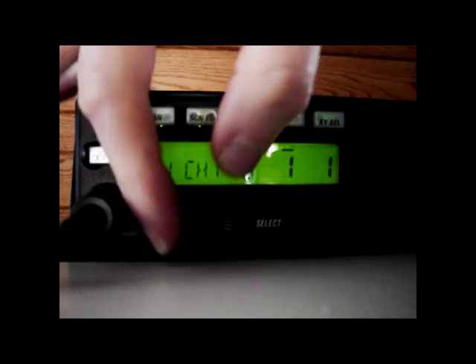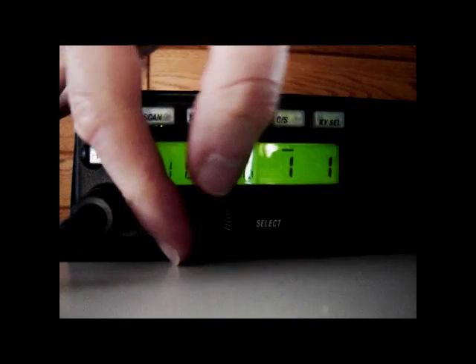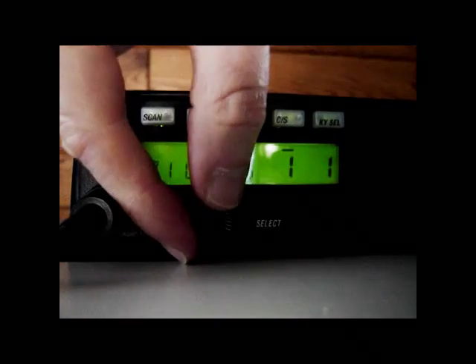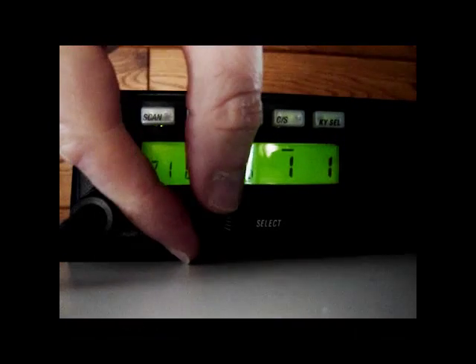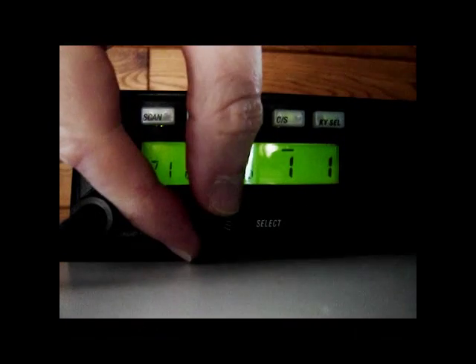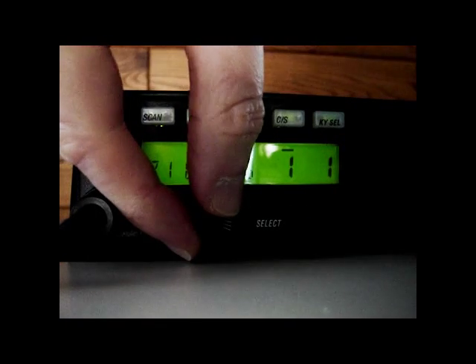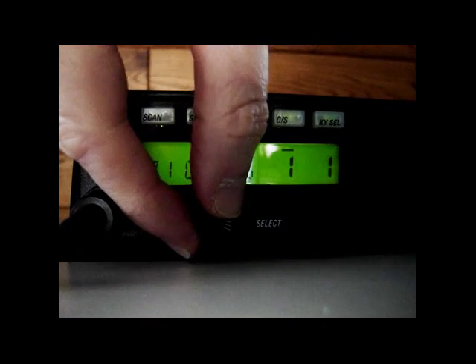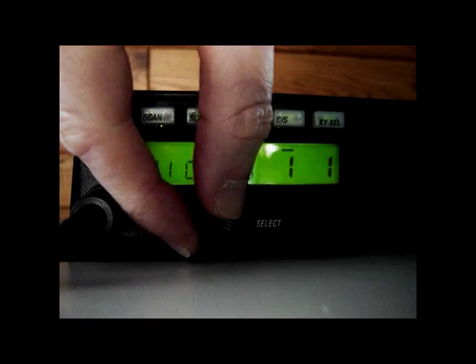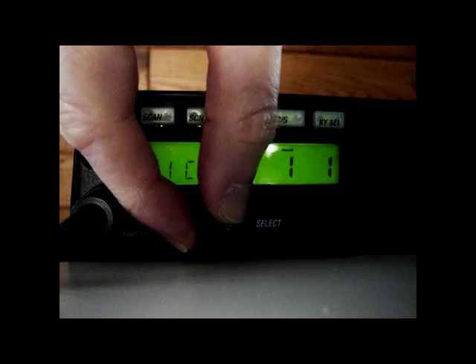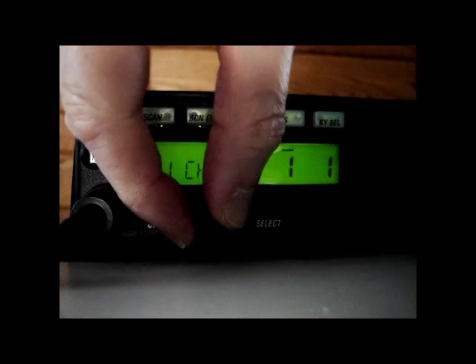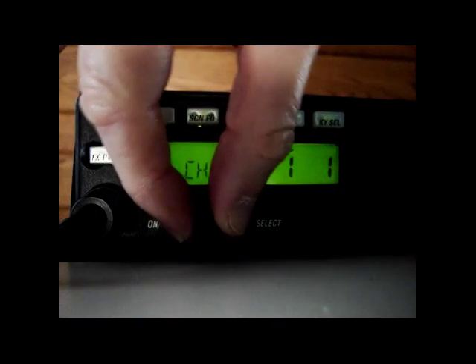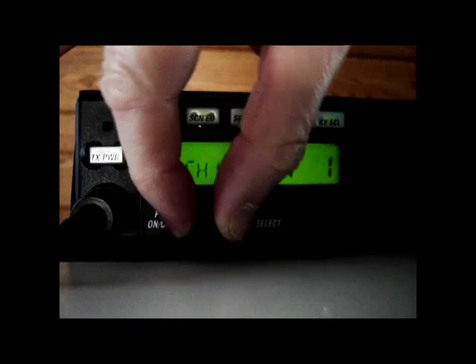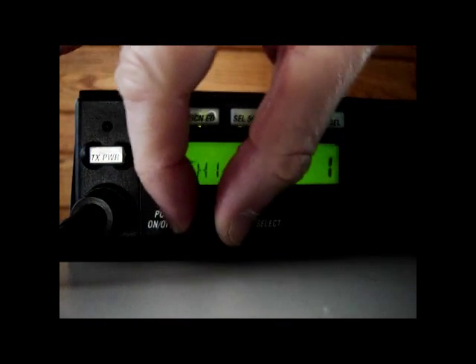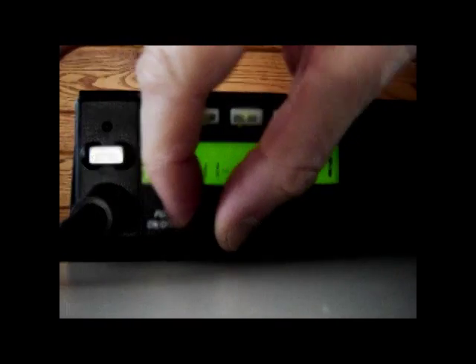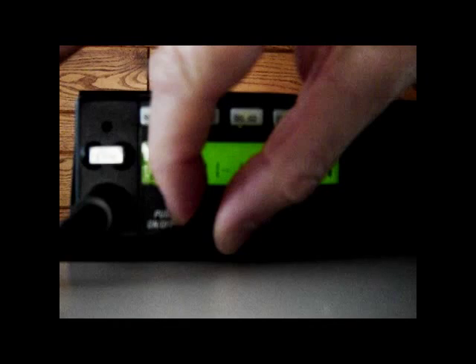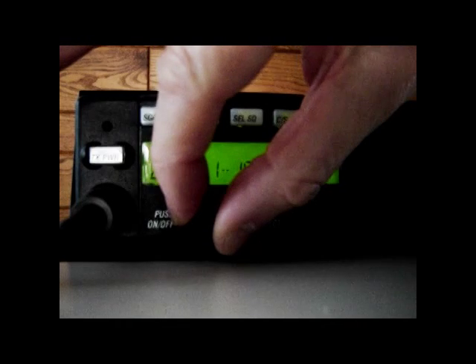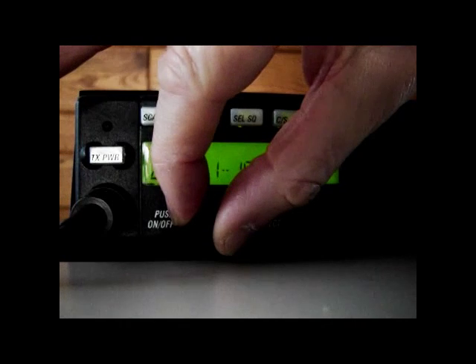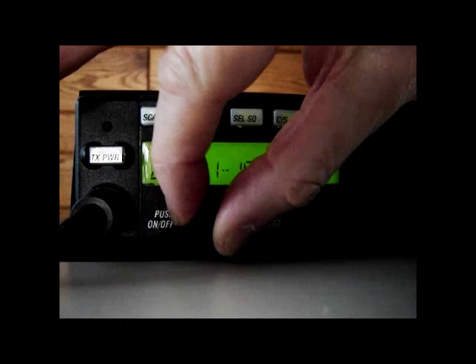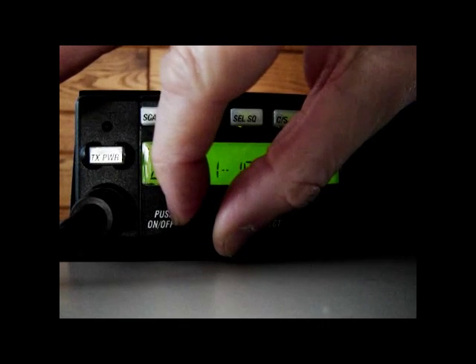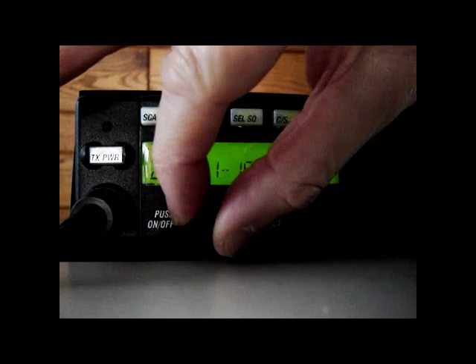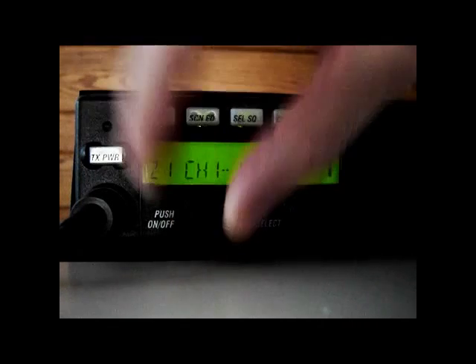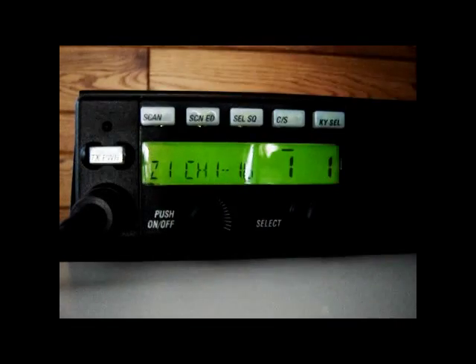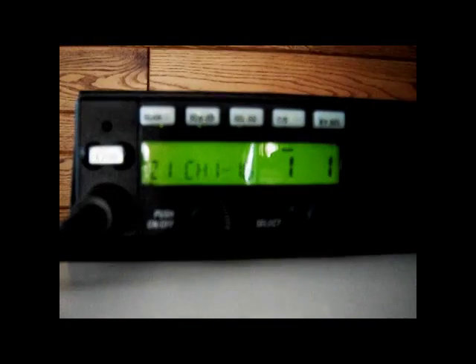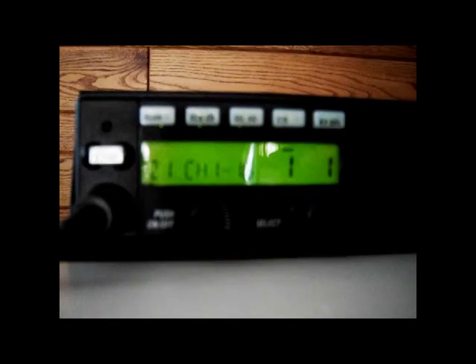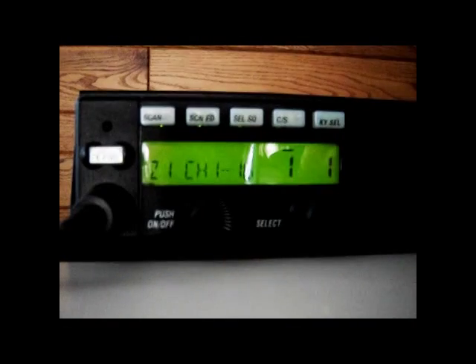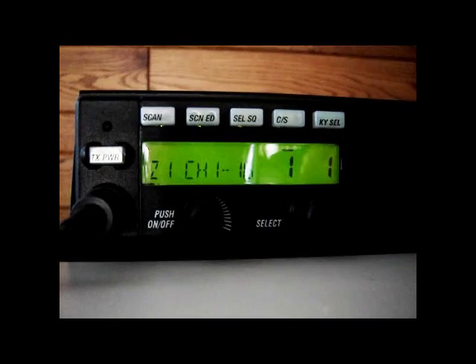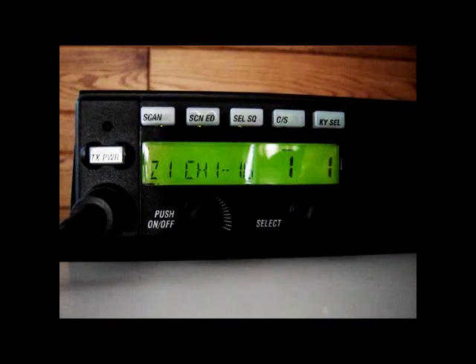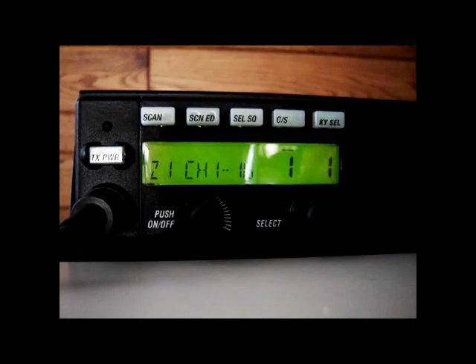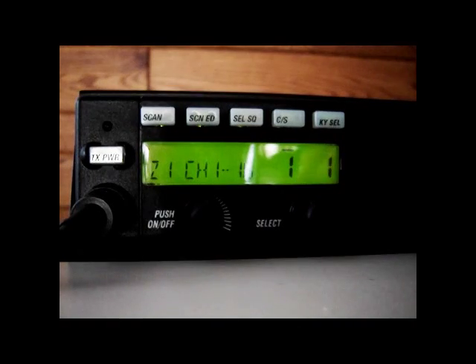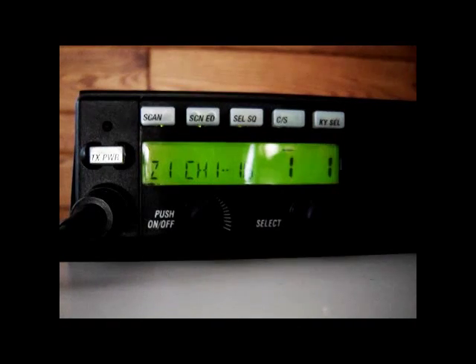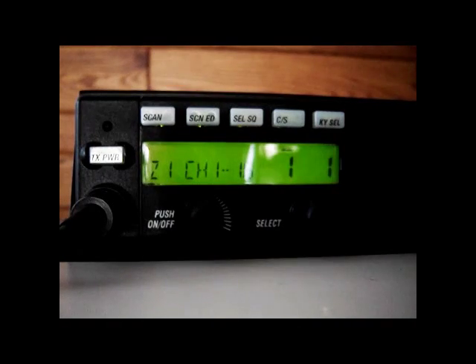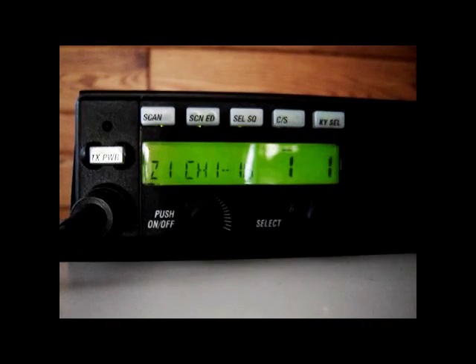Turn the volume knob one half turn clockwise from the far left position. Adjust the volume as needed.